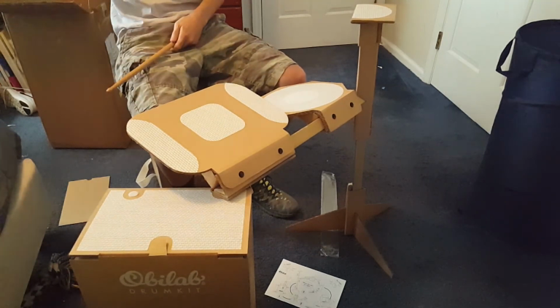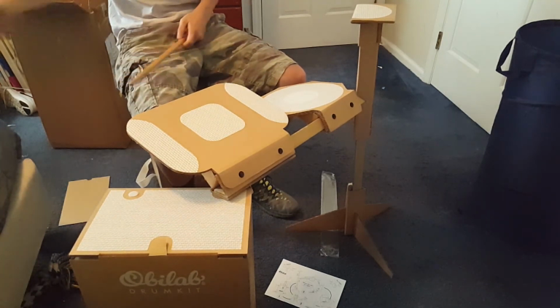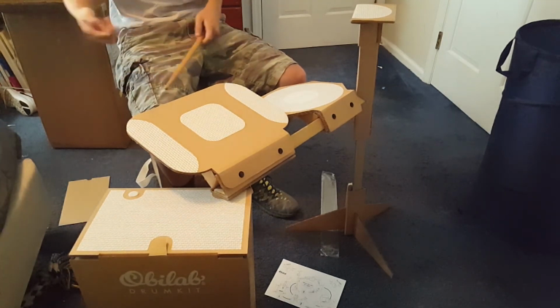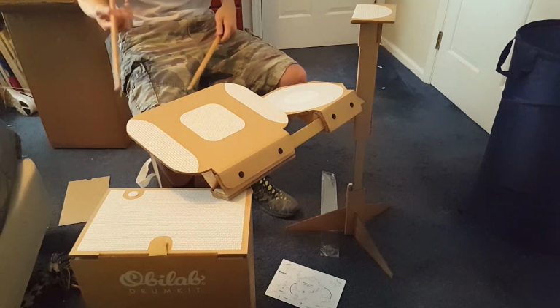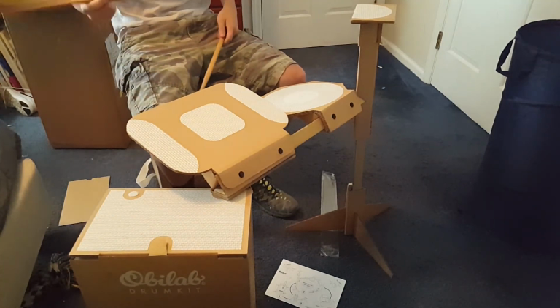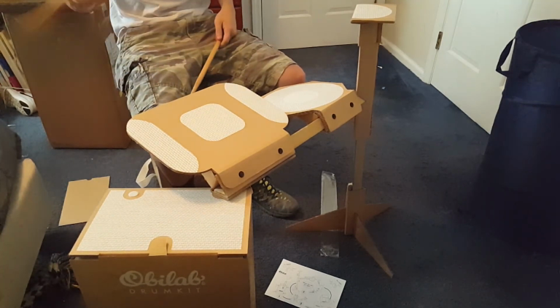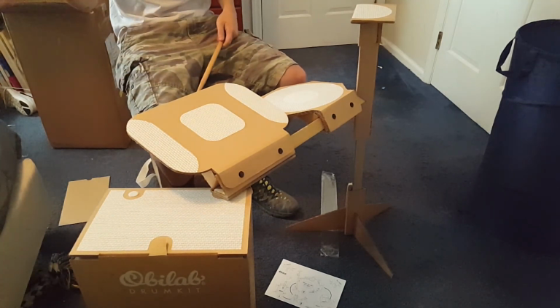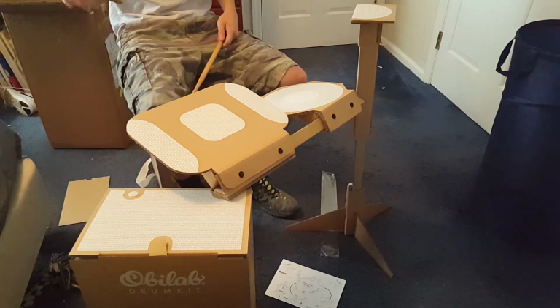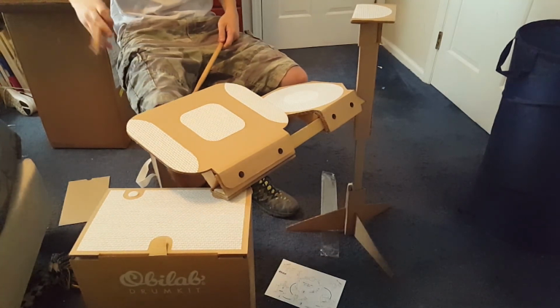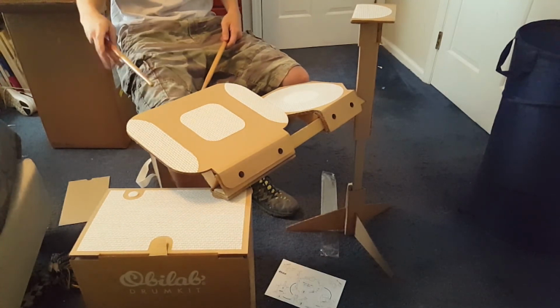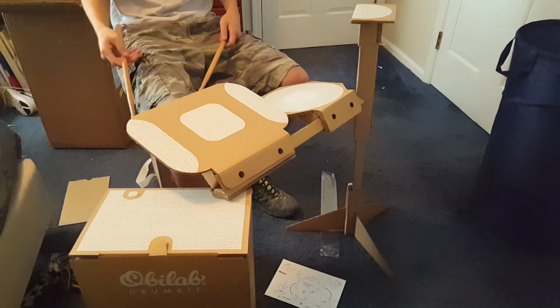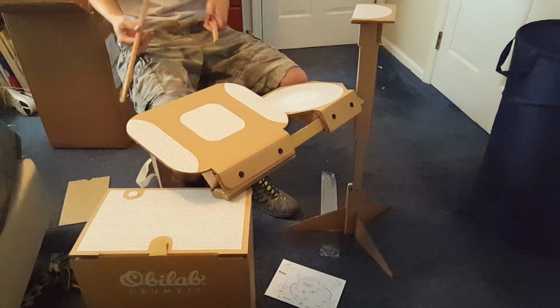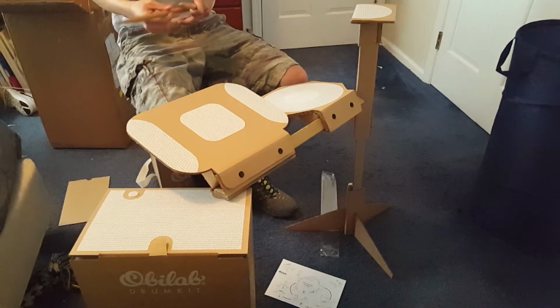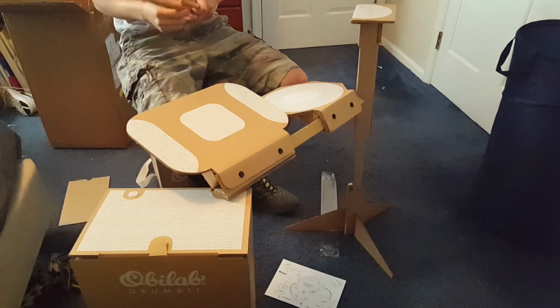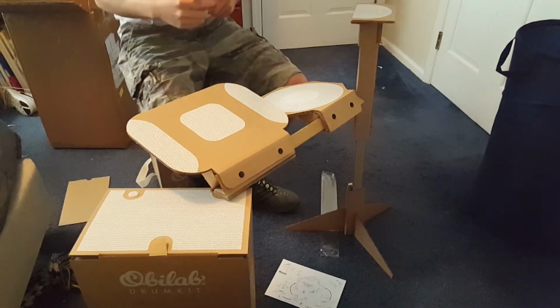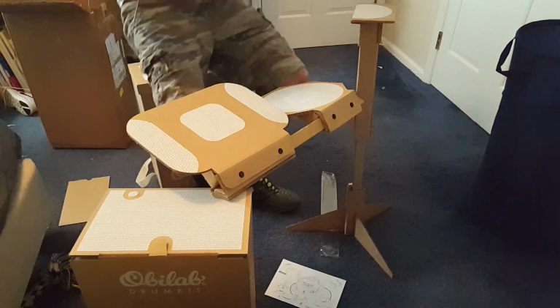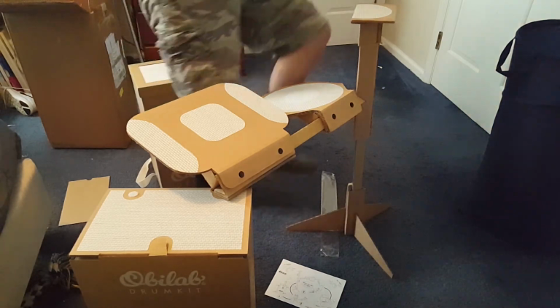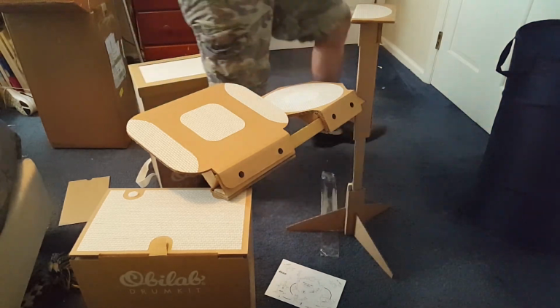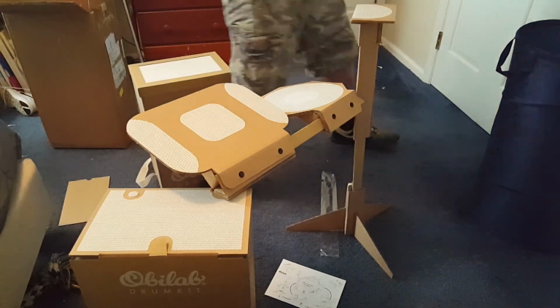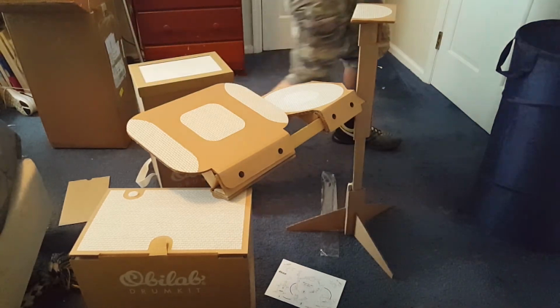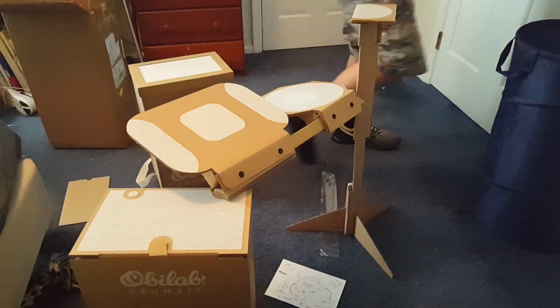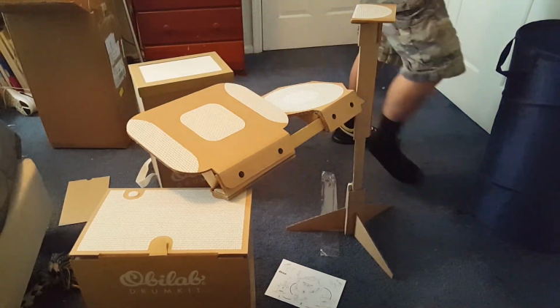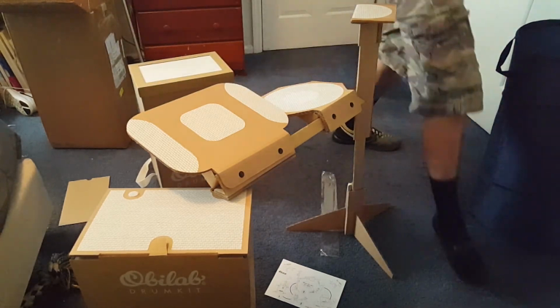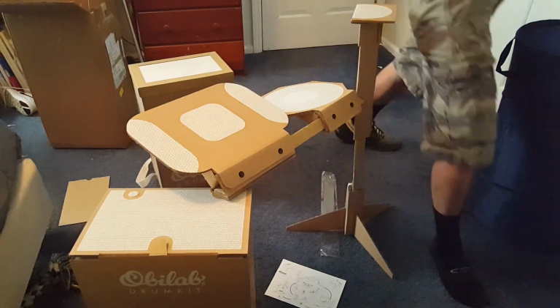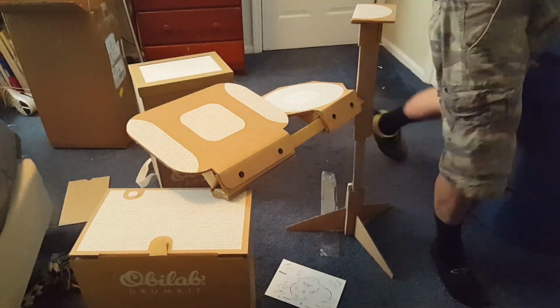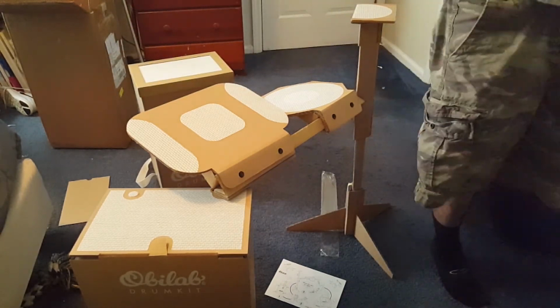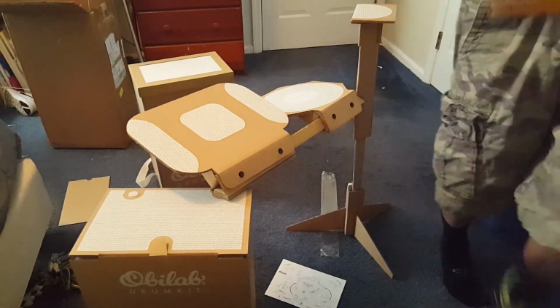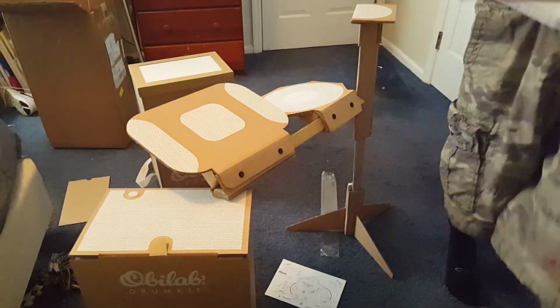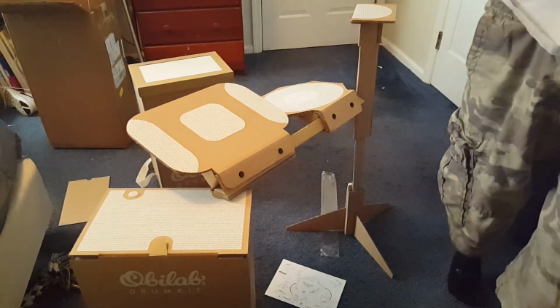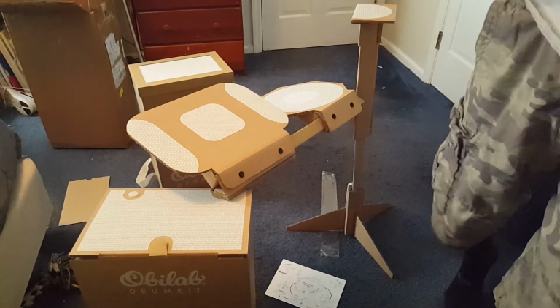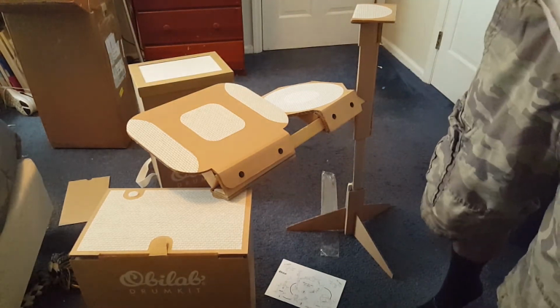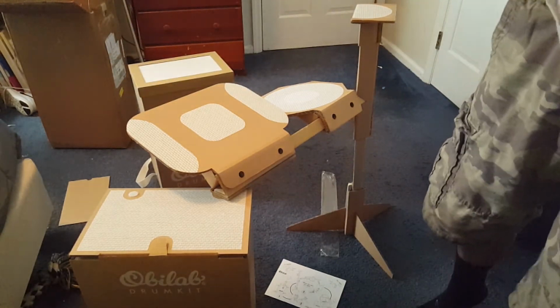Anyways, this has been Horseman Sam, this has been the Obilab drum kit — I would highly recommend going and checking it out, and I'll see you guys next time.